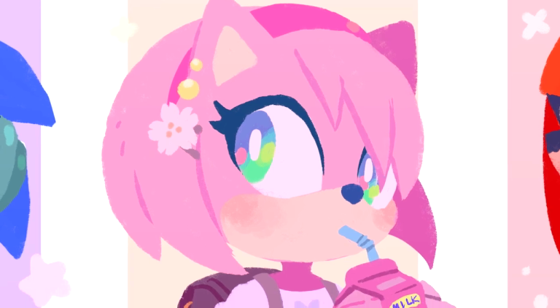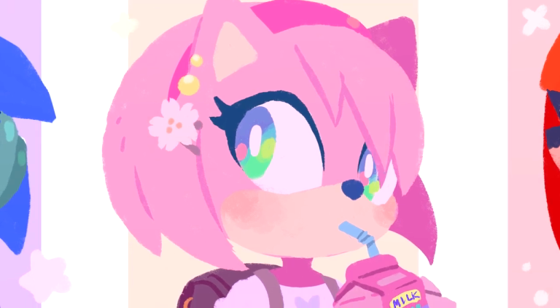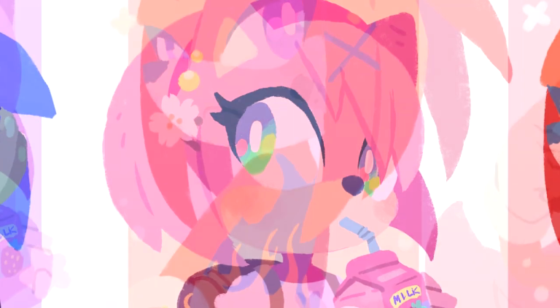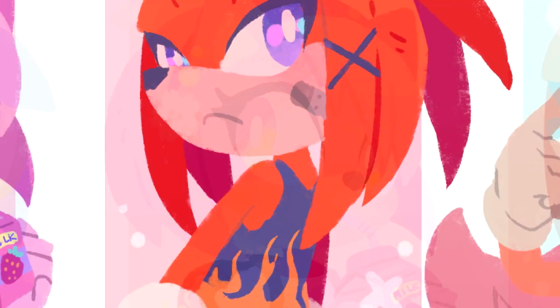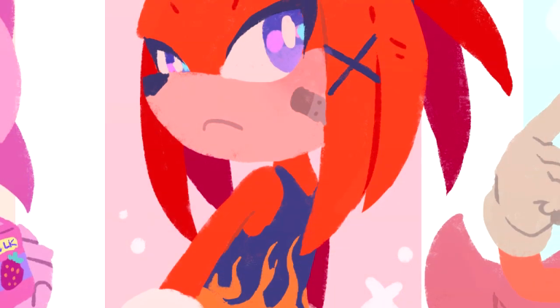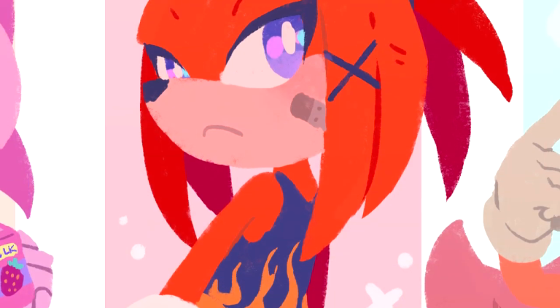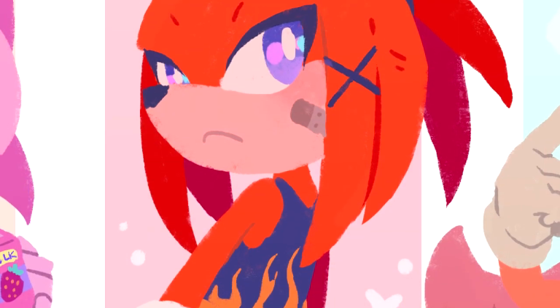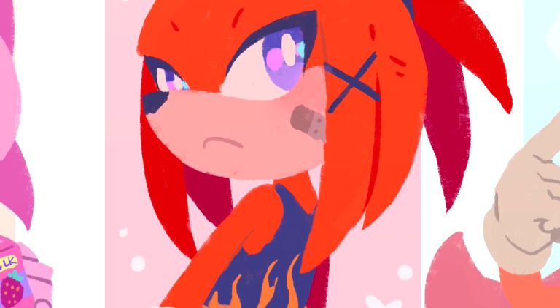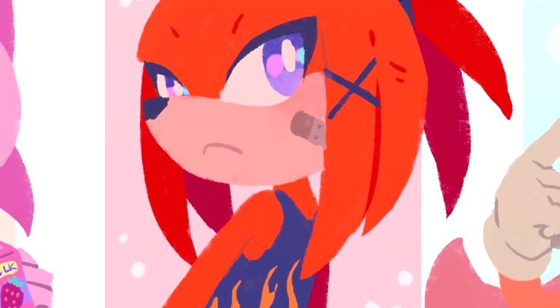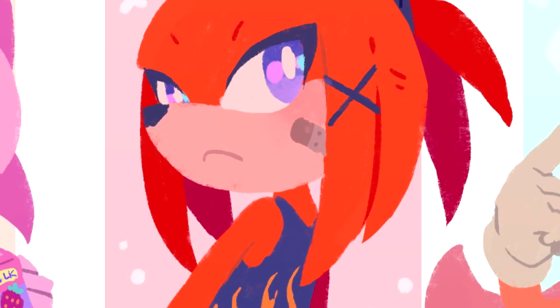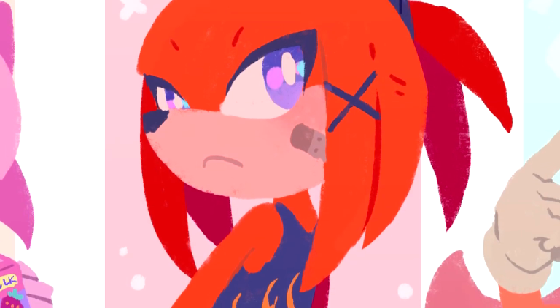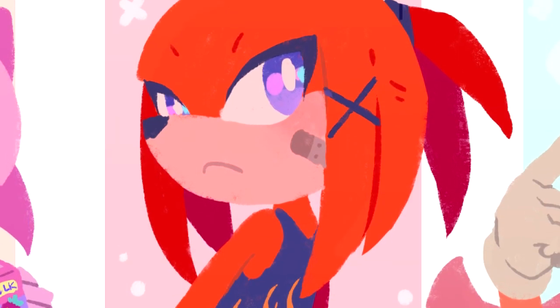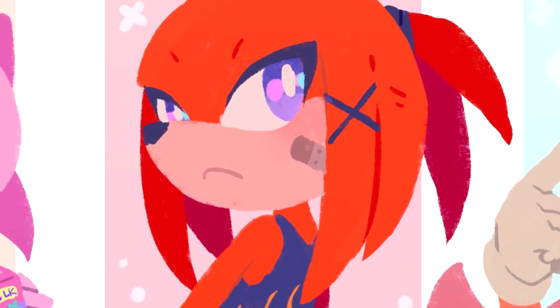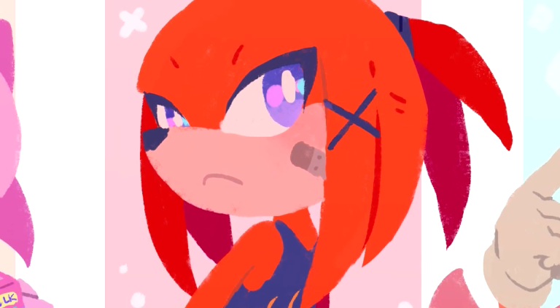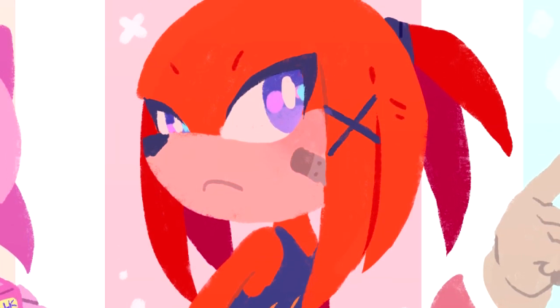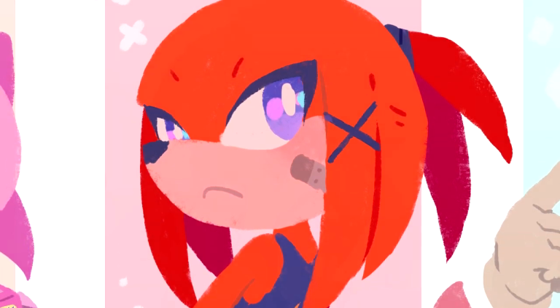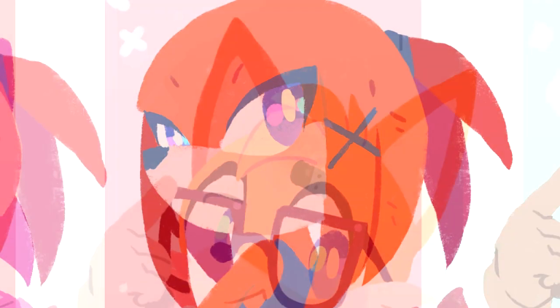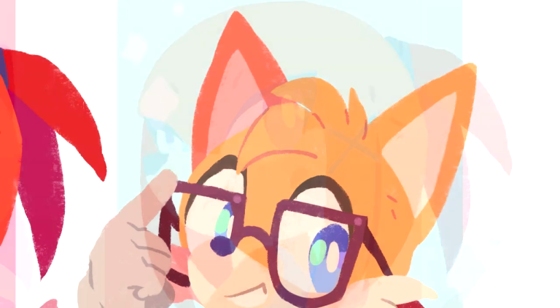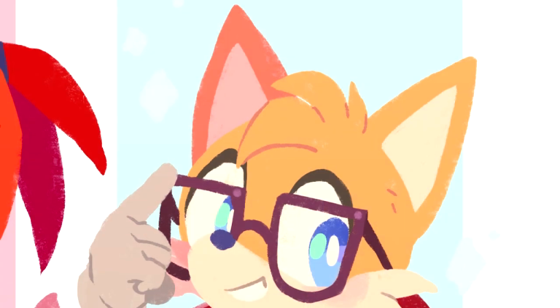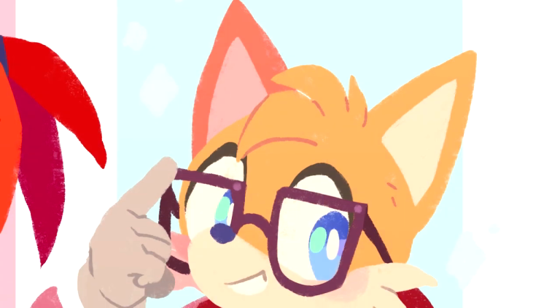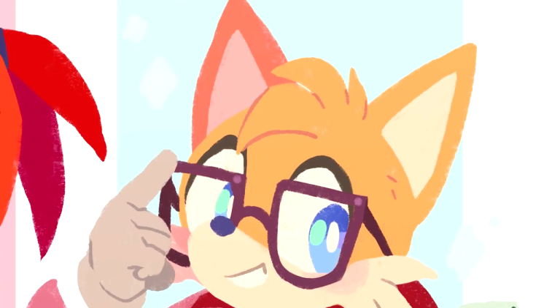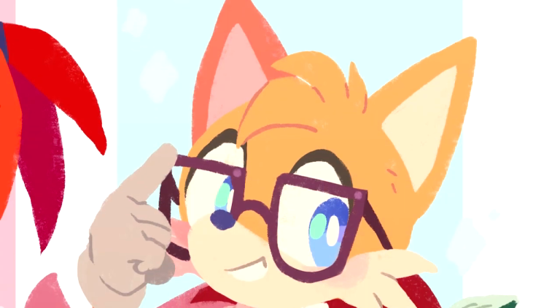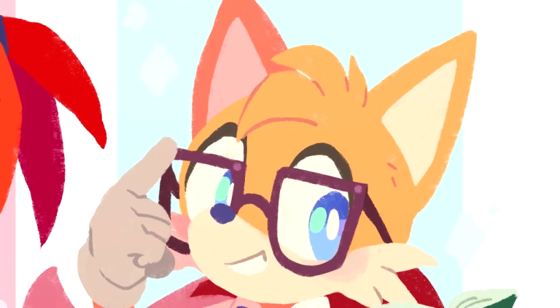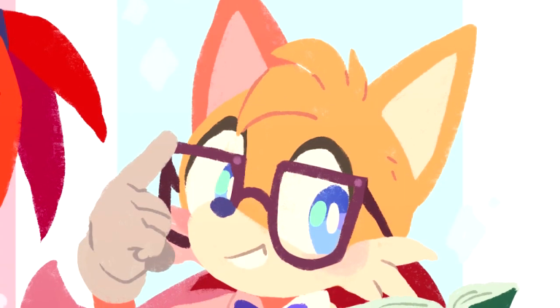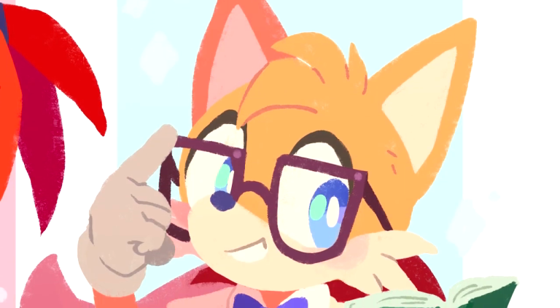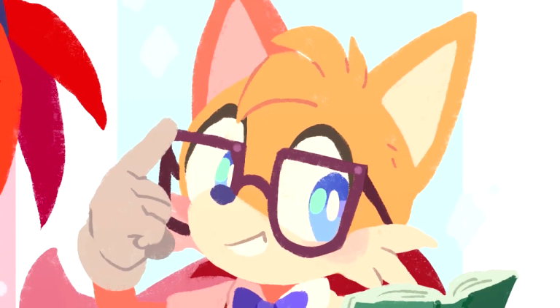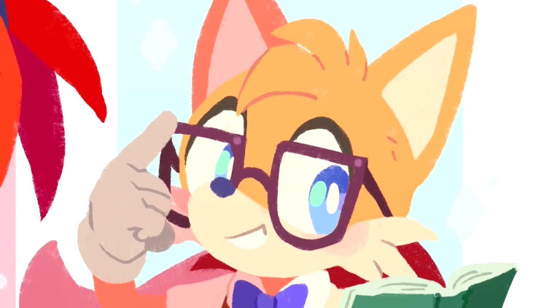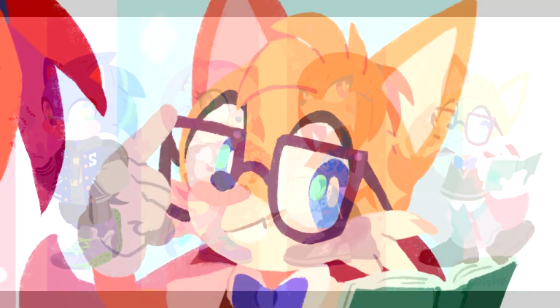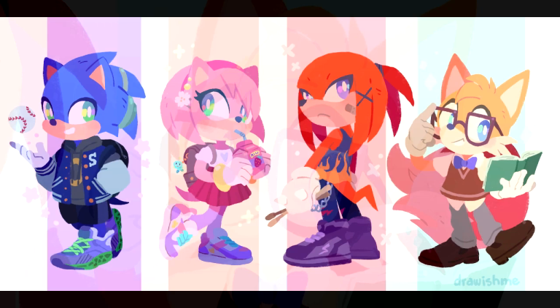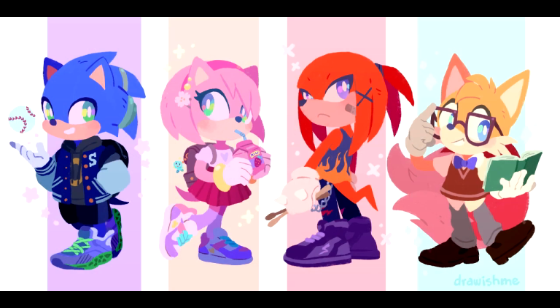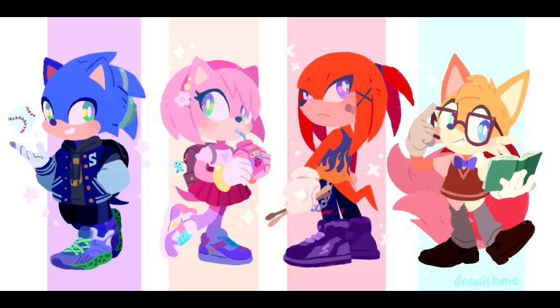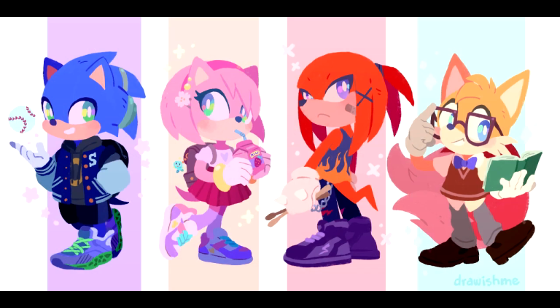Sonic friends and fashion. Thank you so much for staying with me and watching this — I'll see you next time. Bye!